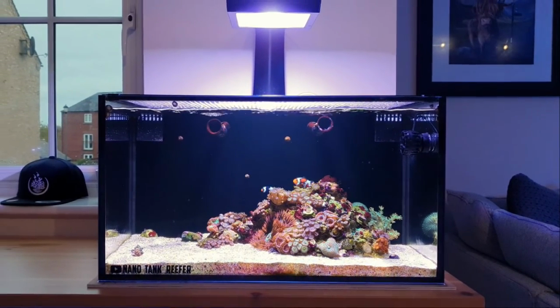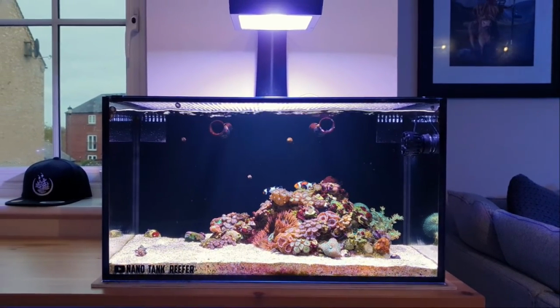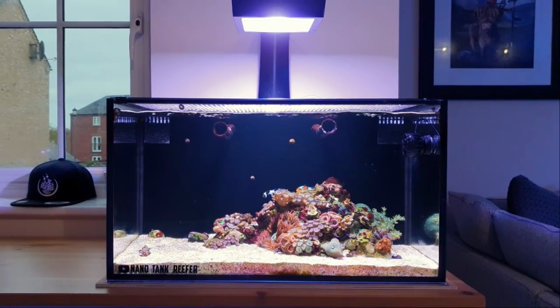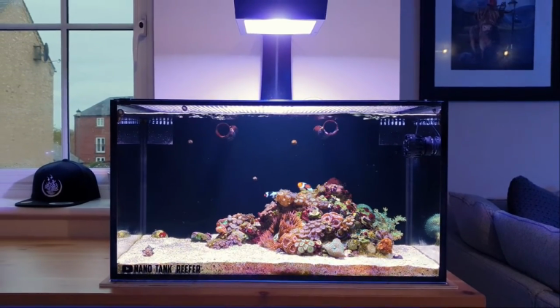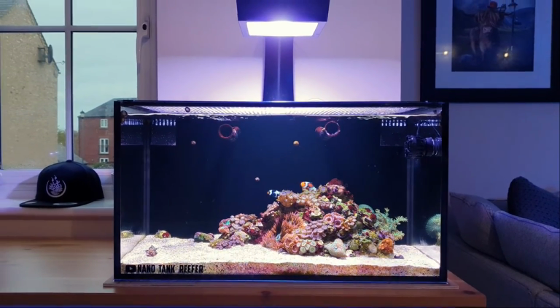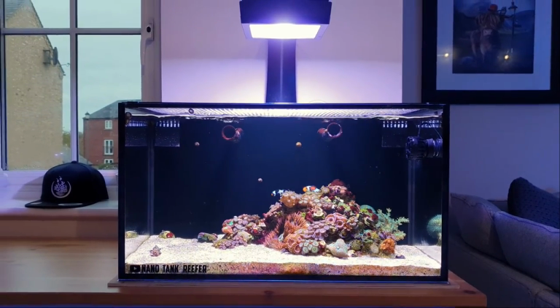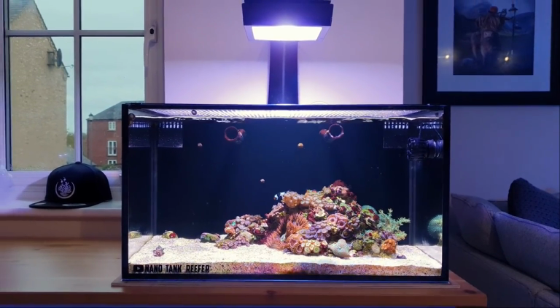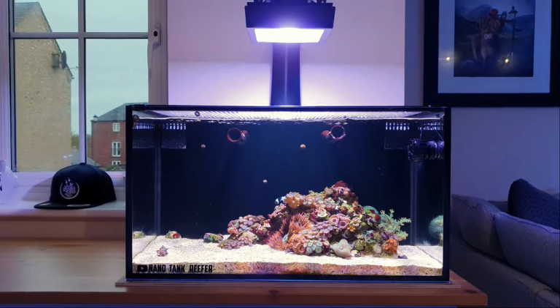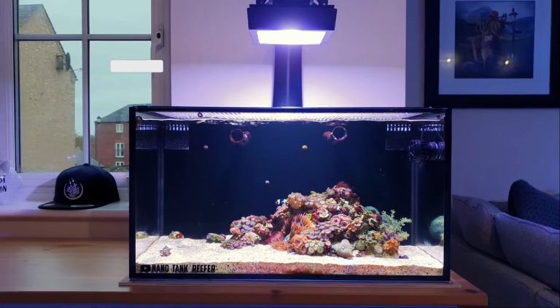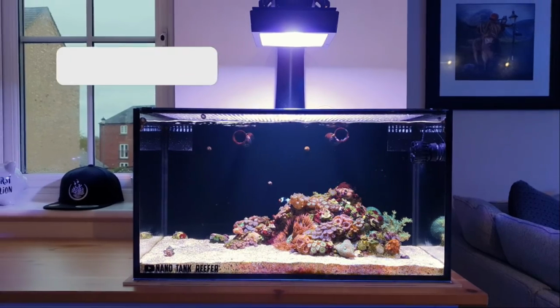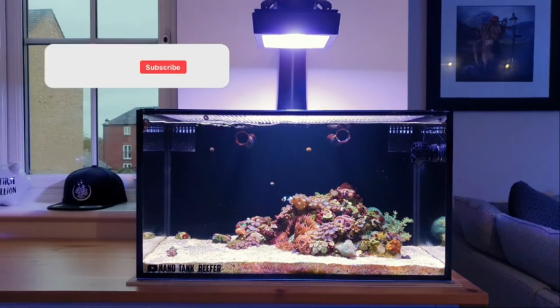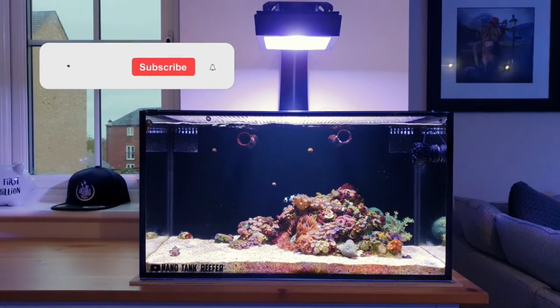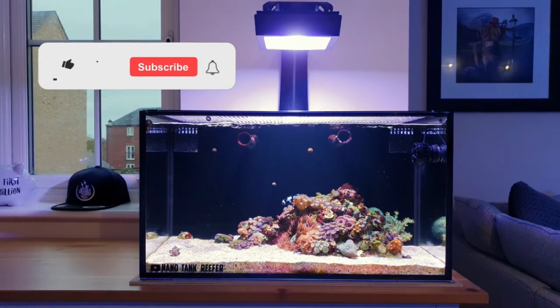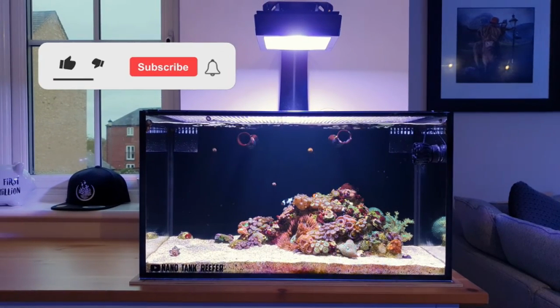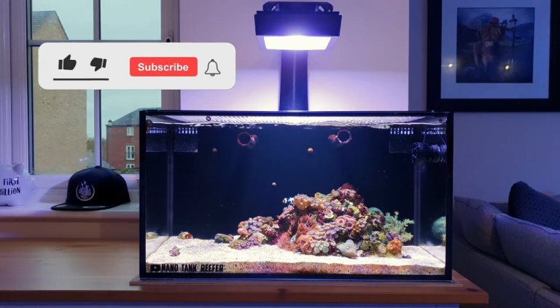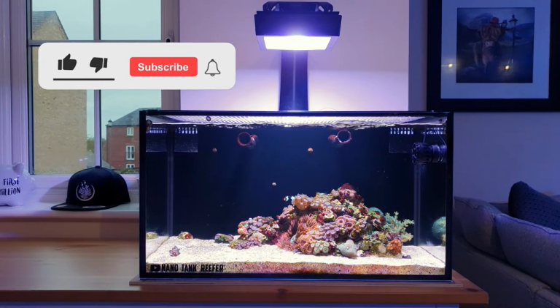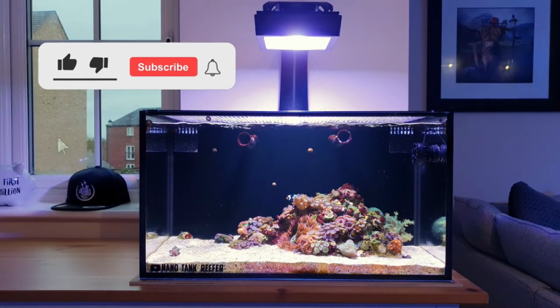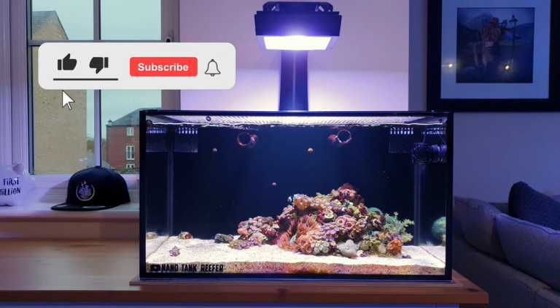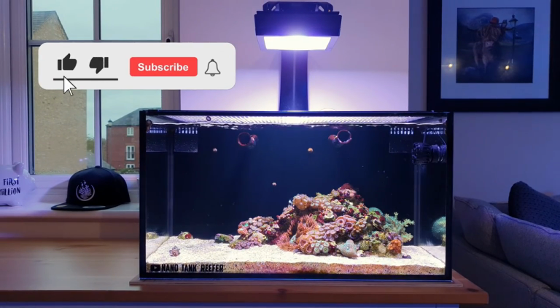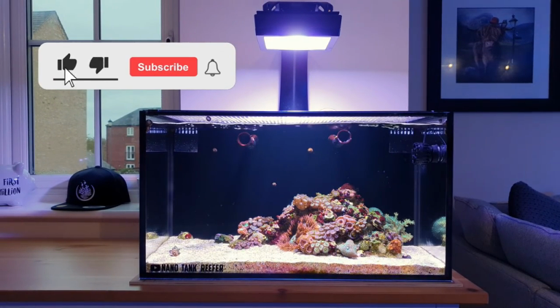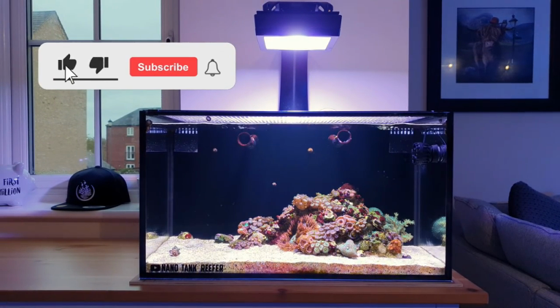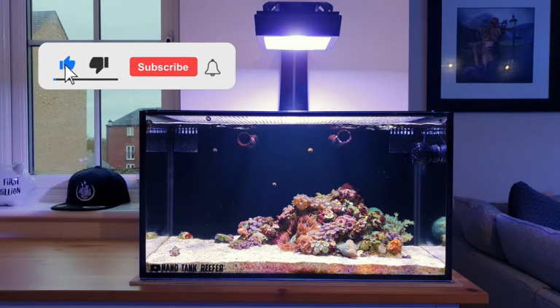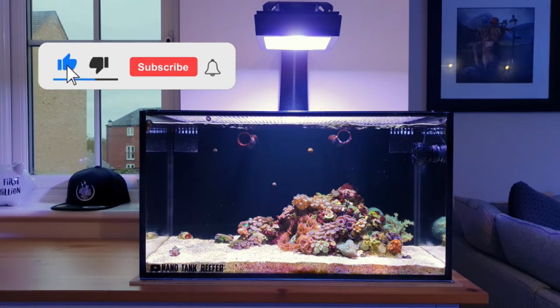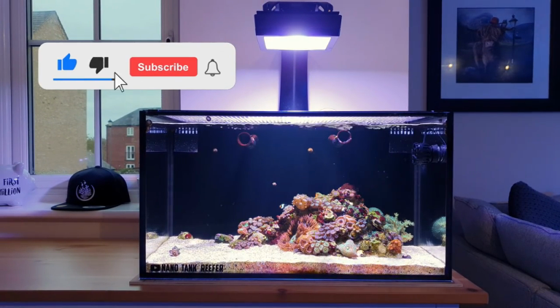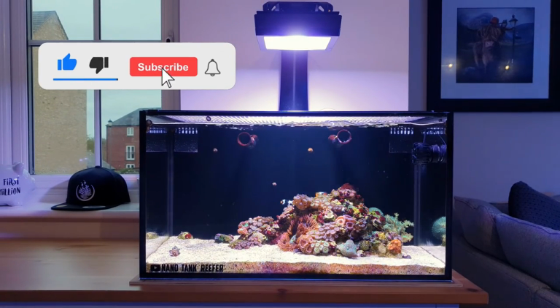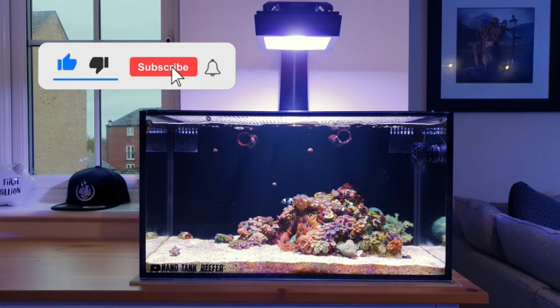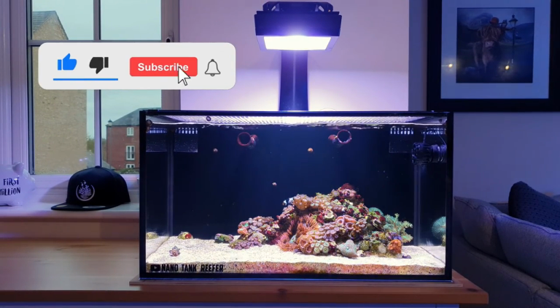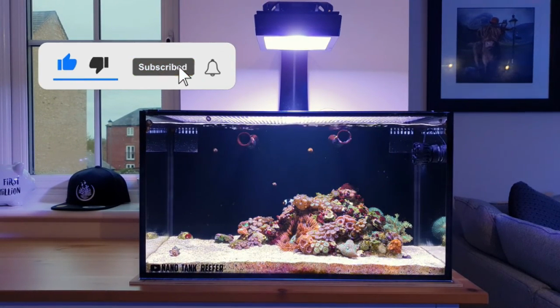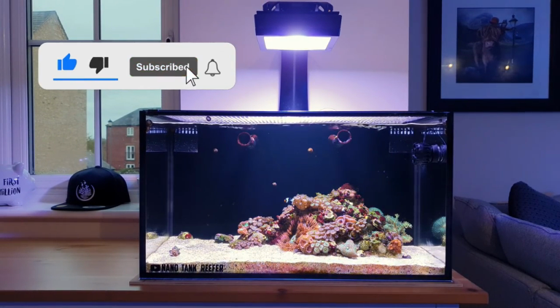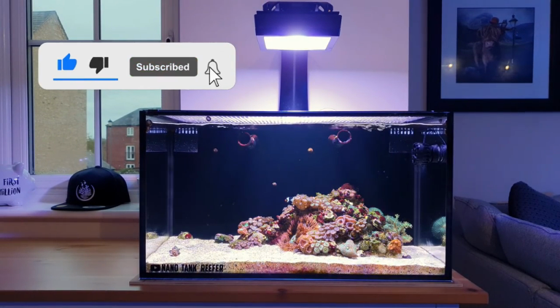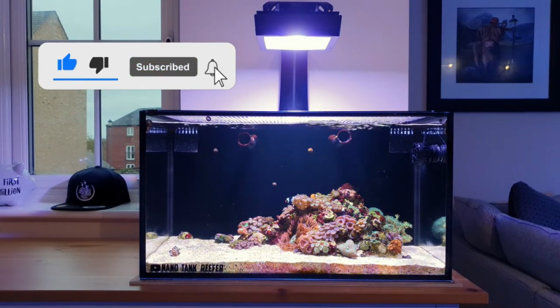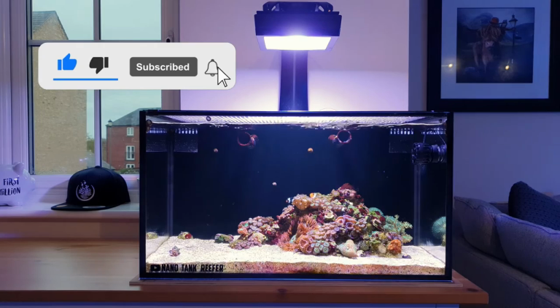That's the TMC Reef Flow 4000. I hope you've enjoyed the video — if you did, please do like, please do subscribe, and I shall catch you next week.